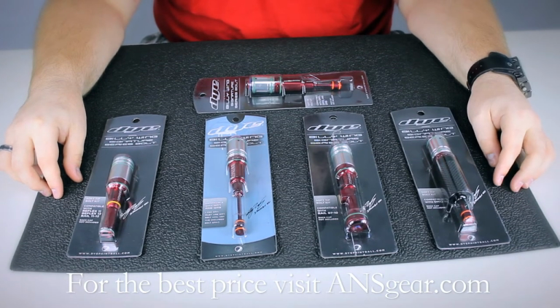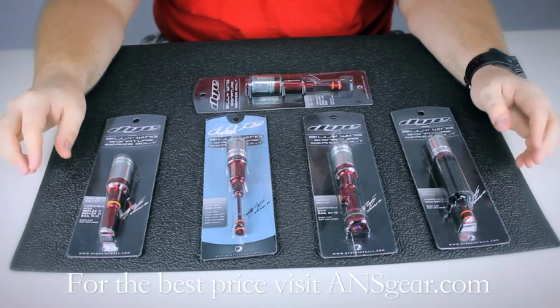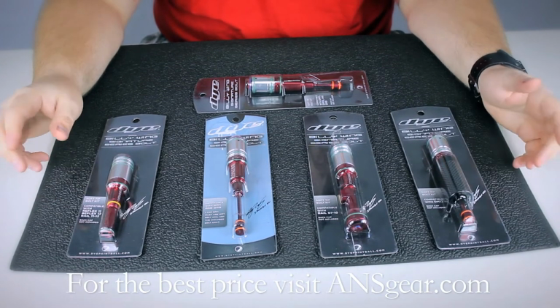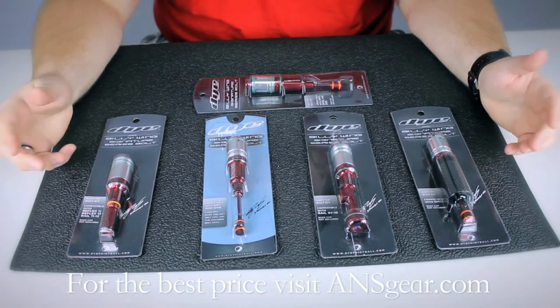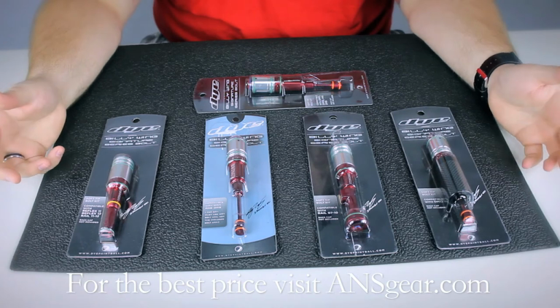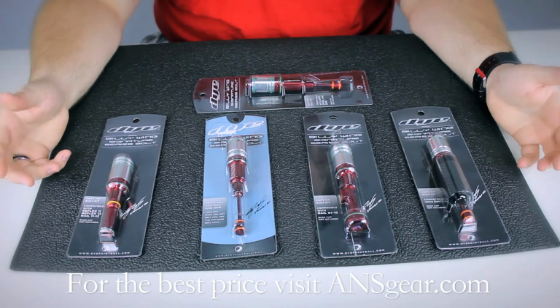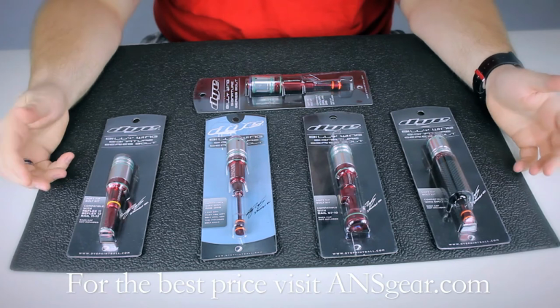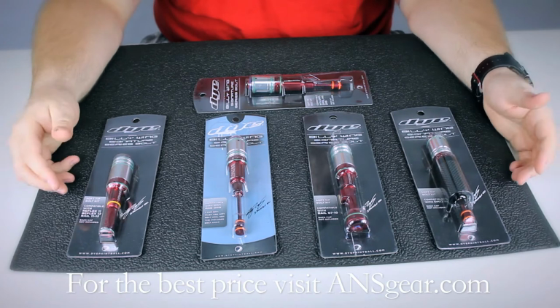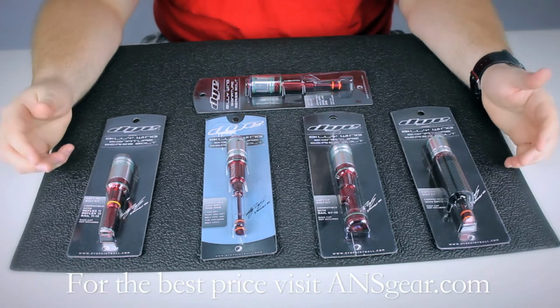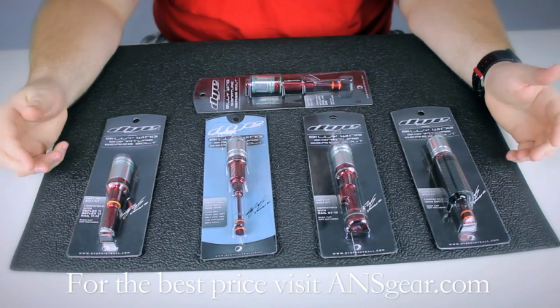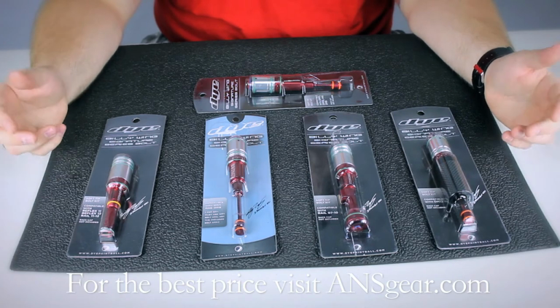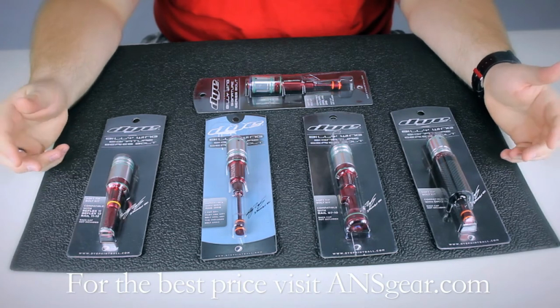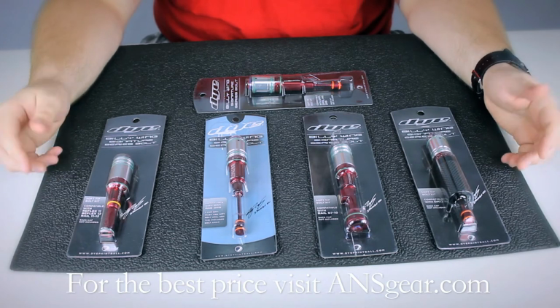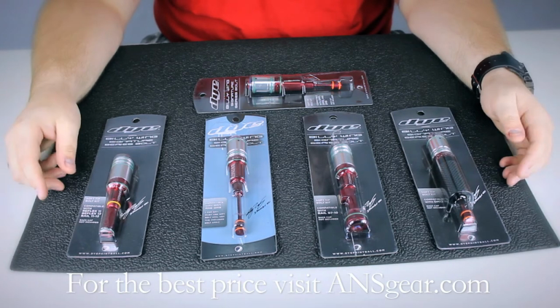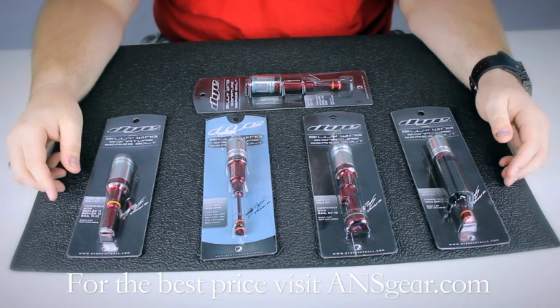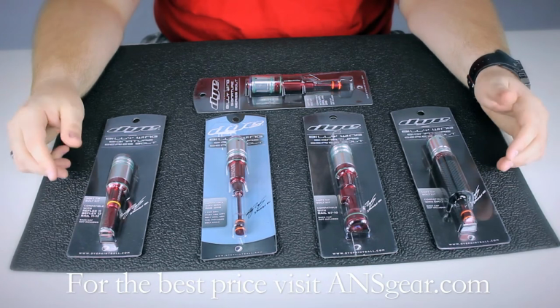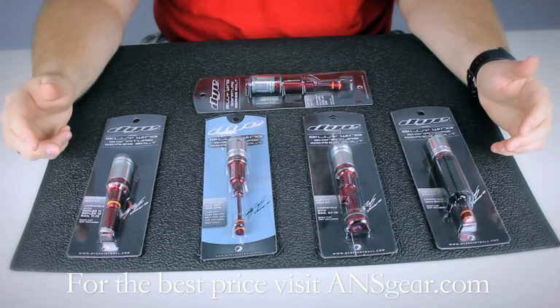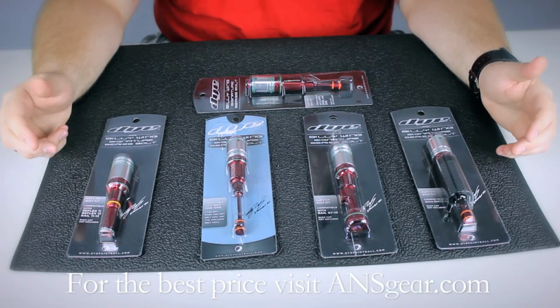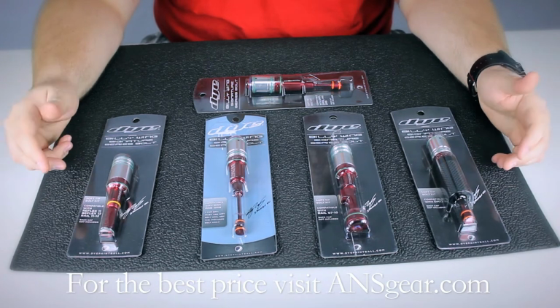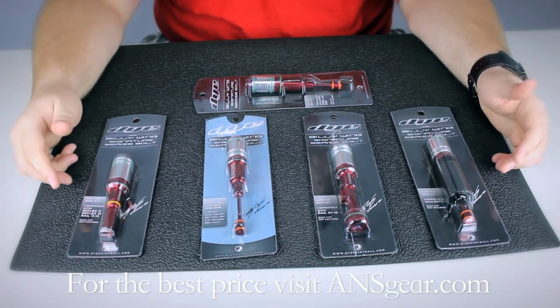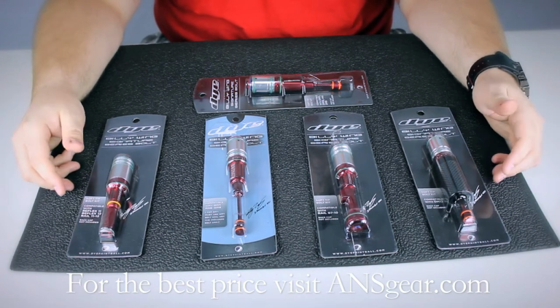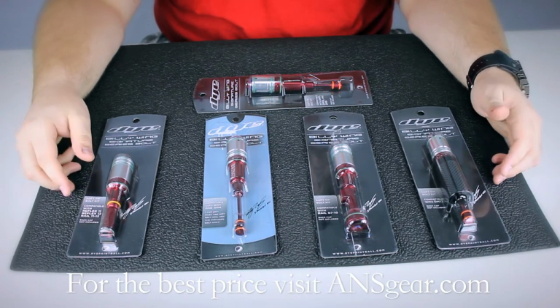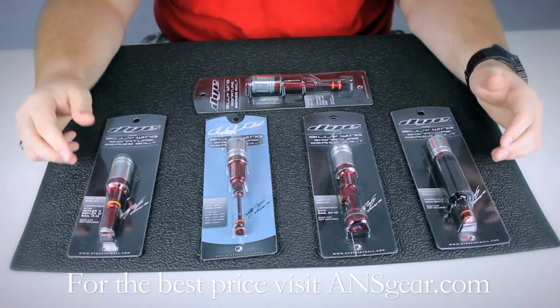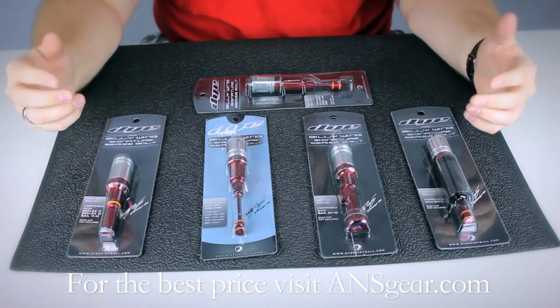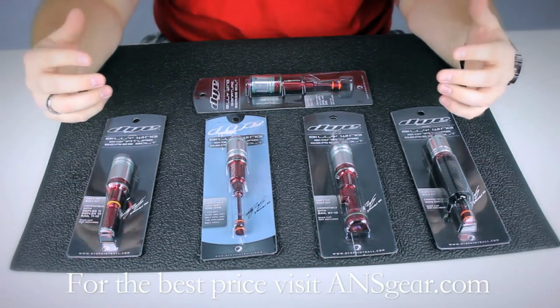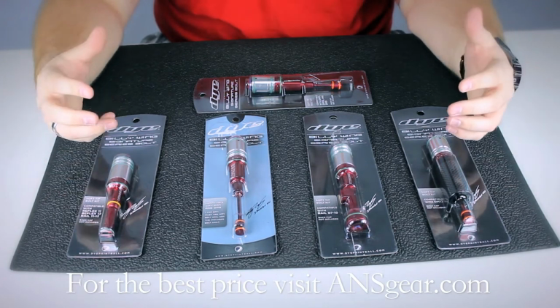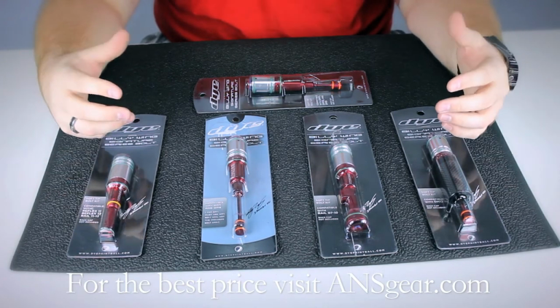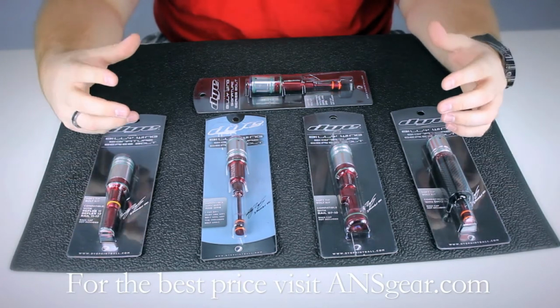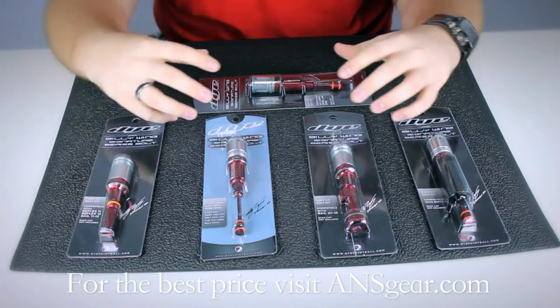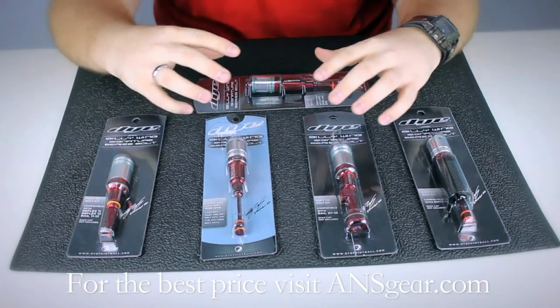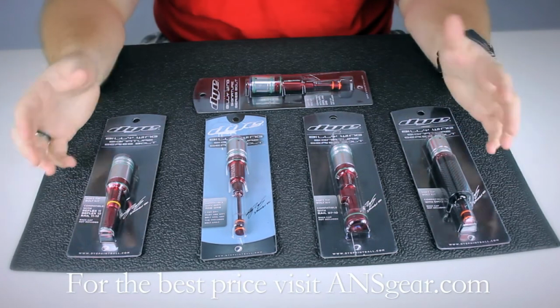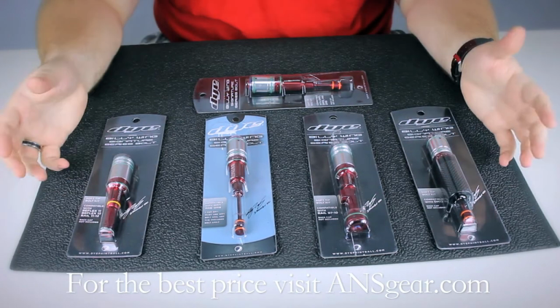Billy Wing has been a pro for about 12 years and he's one of the head designers of Dye and their guns.